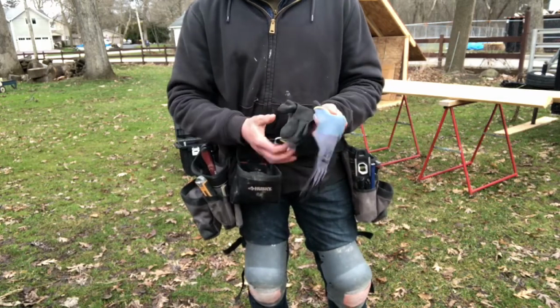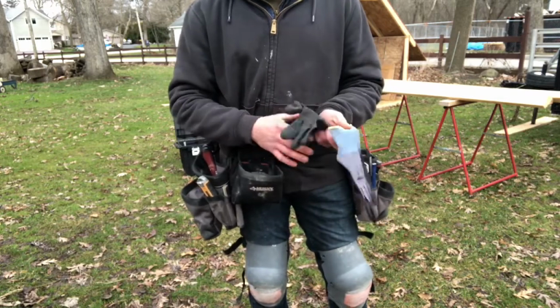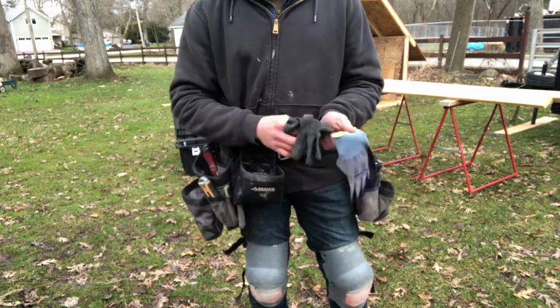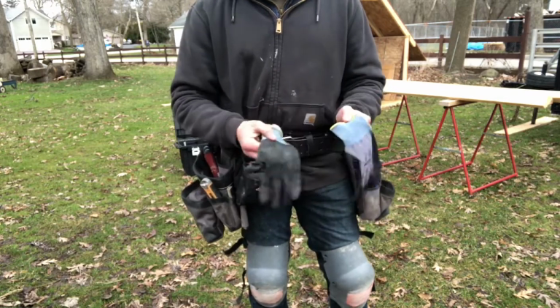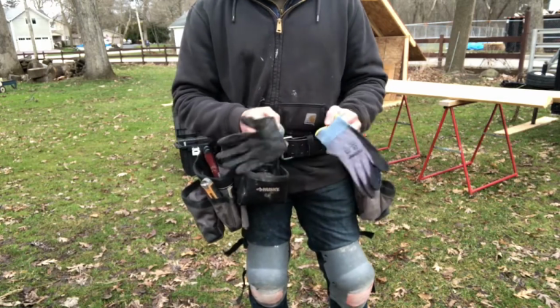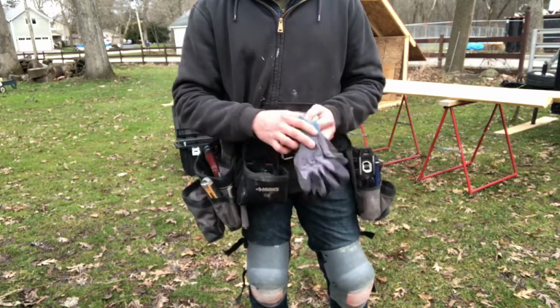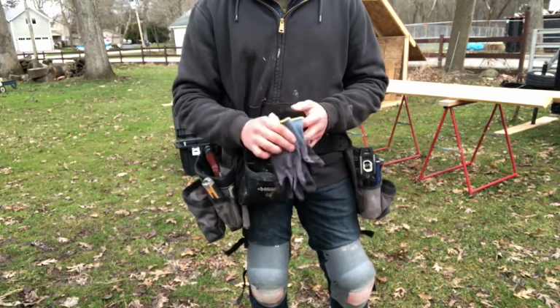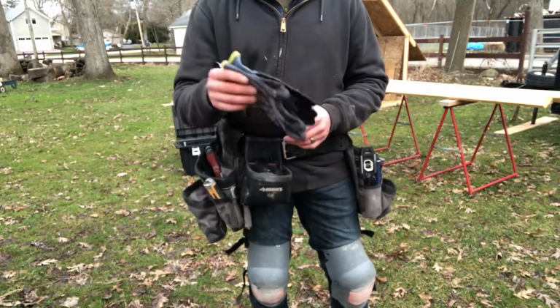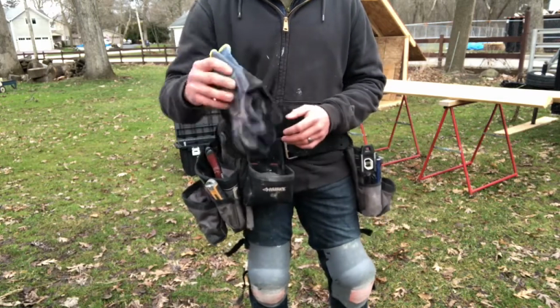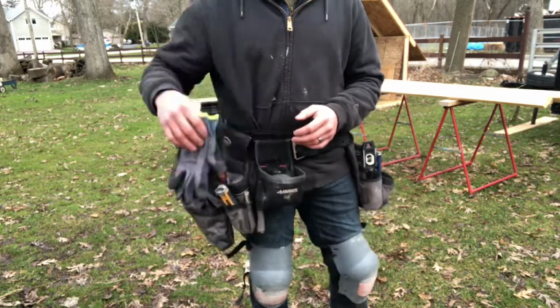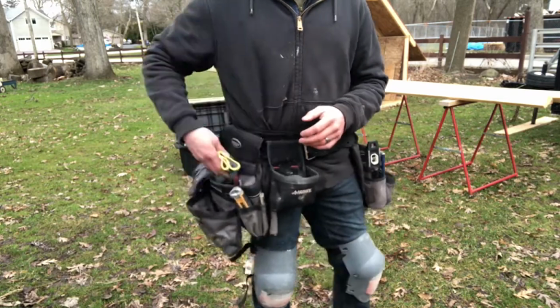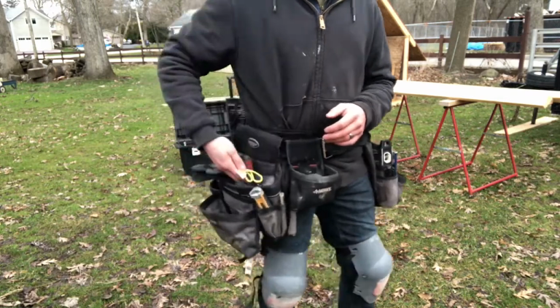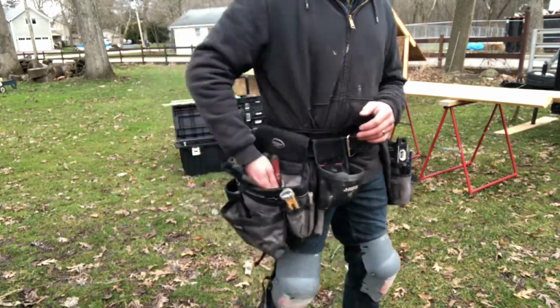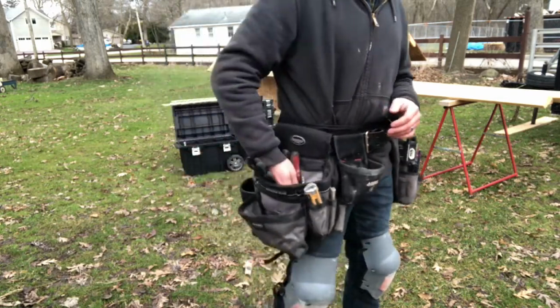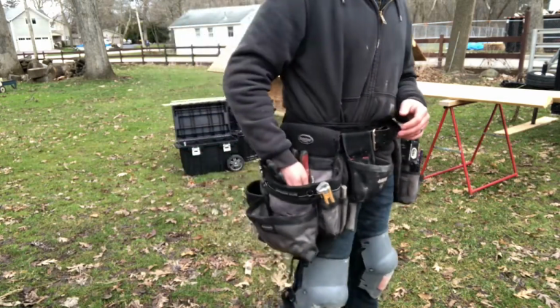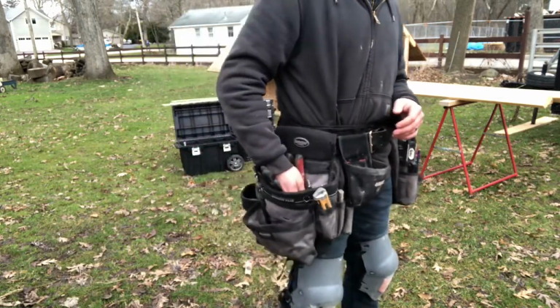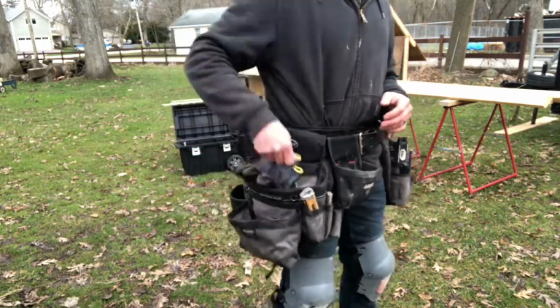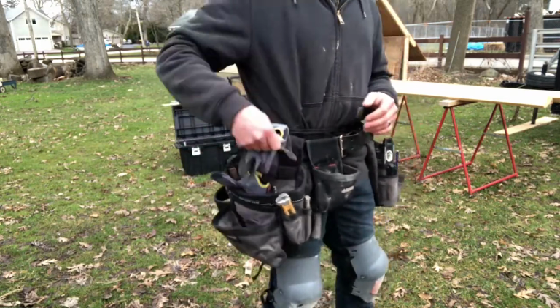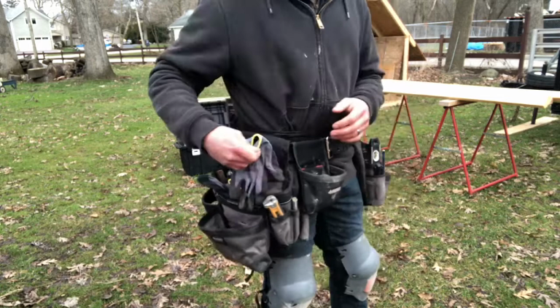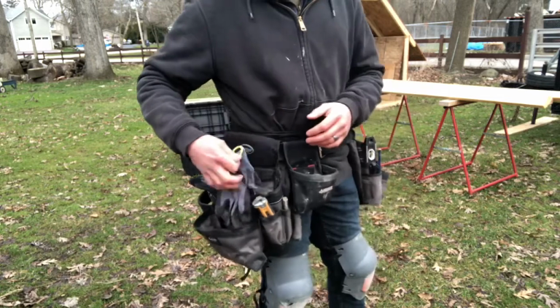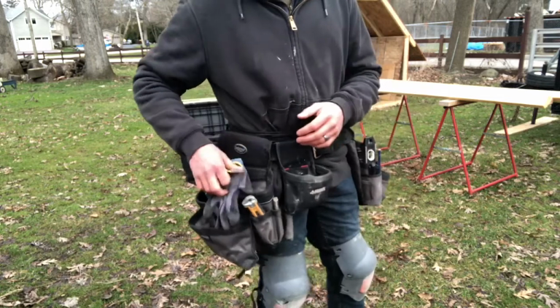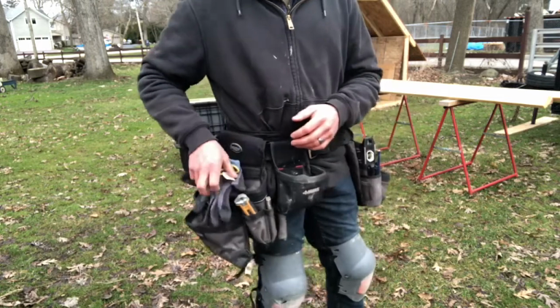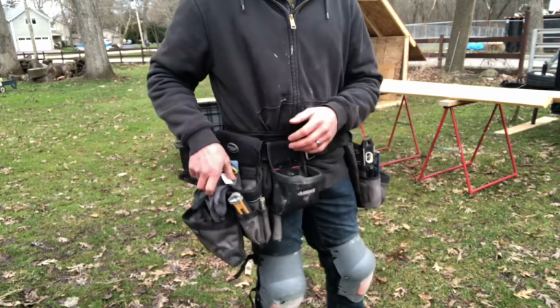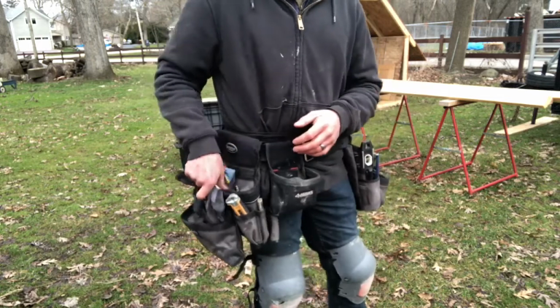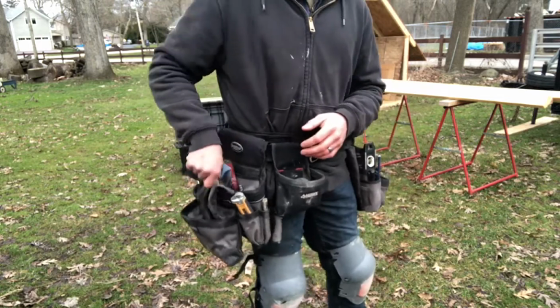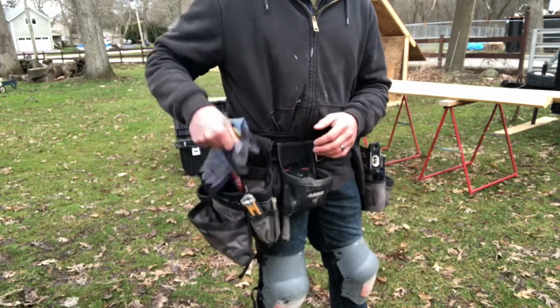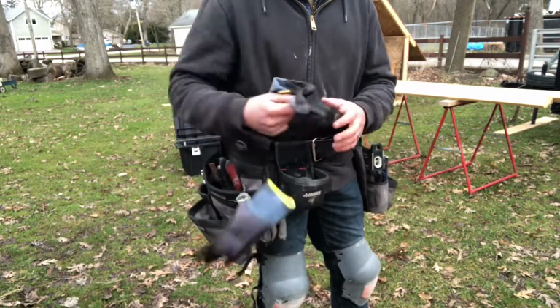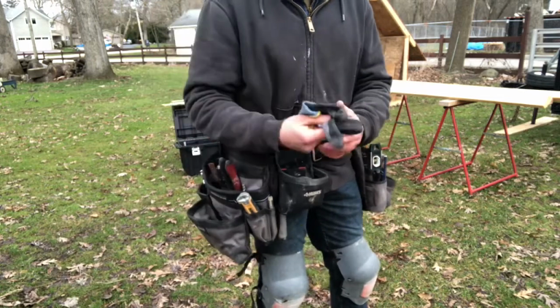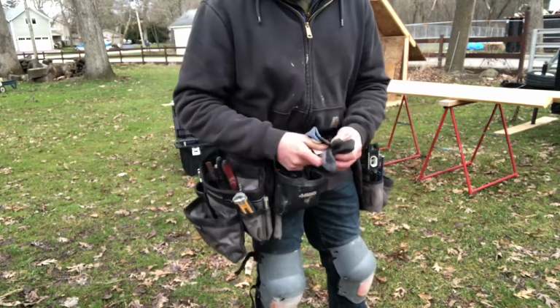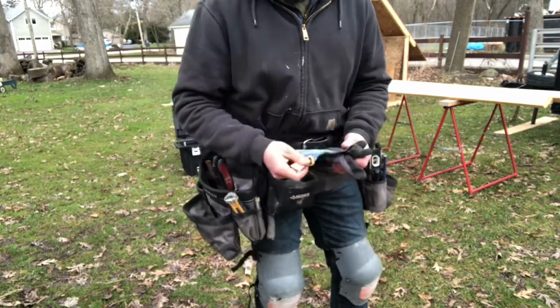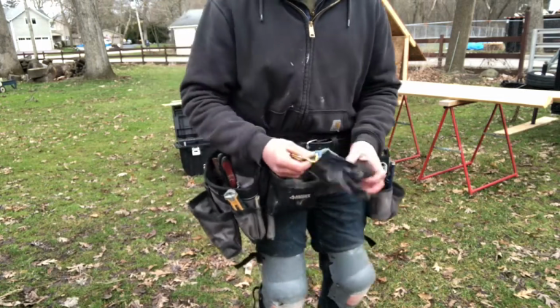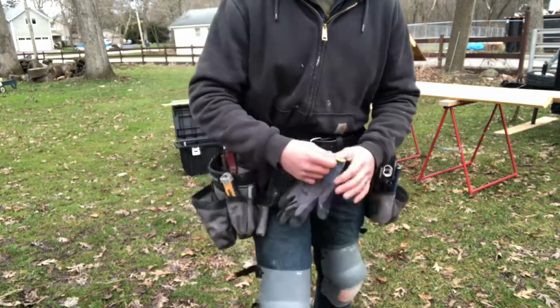I keep a pair of gloves in here. You reach in there and the first thing that comes out is your gloves.